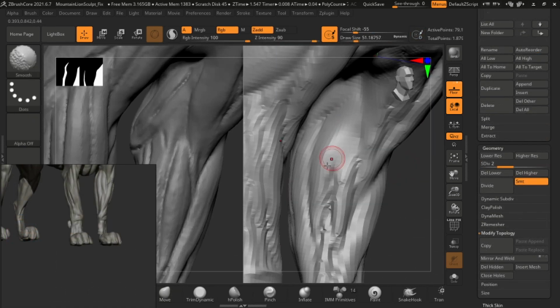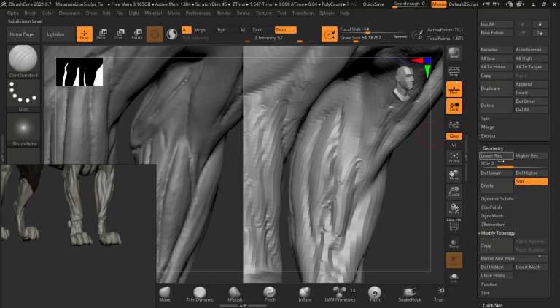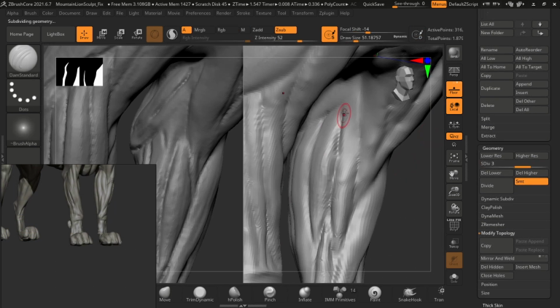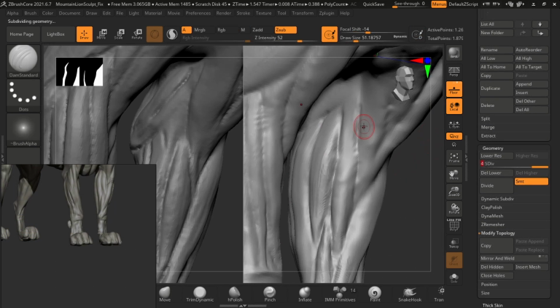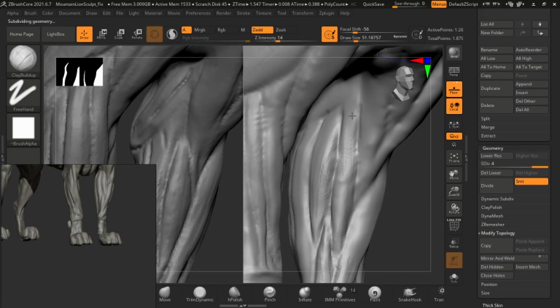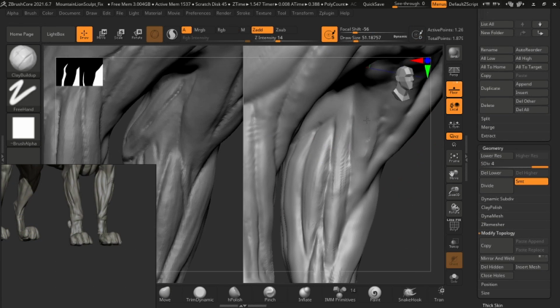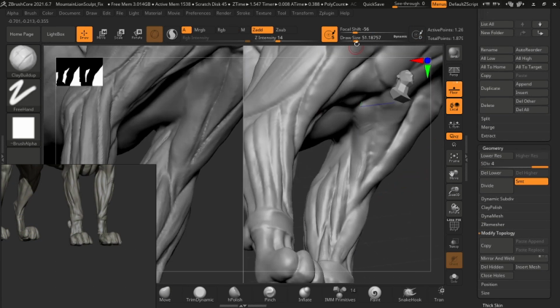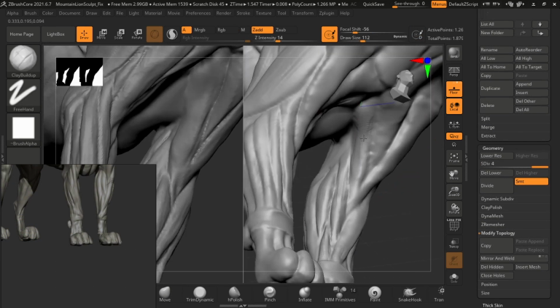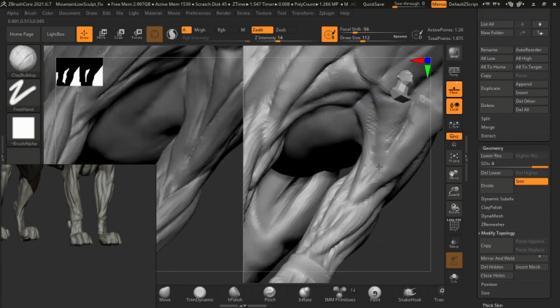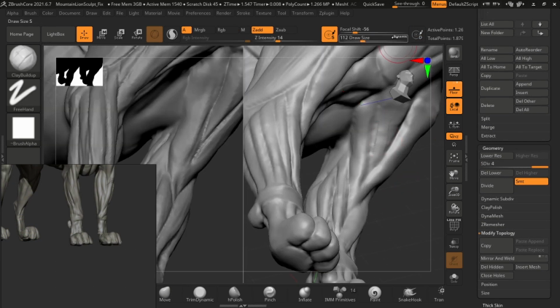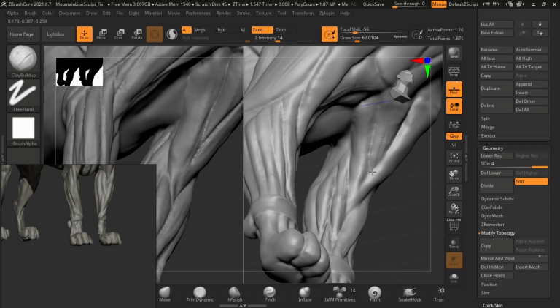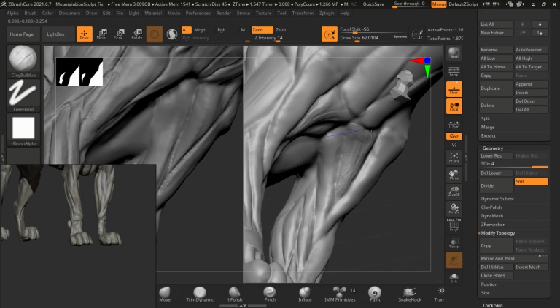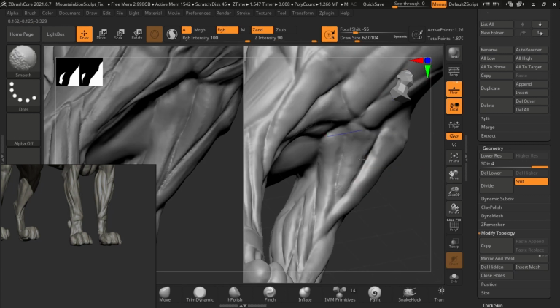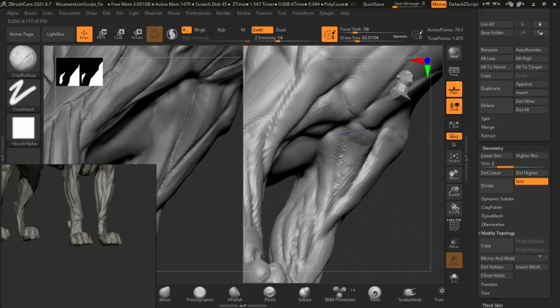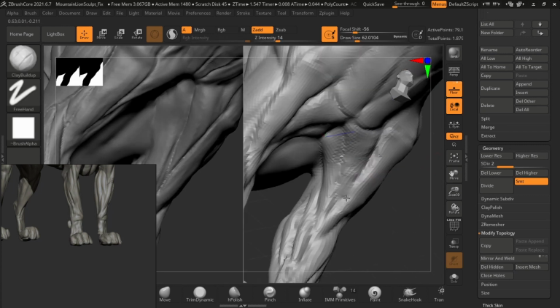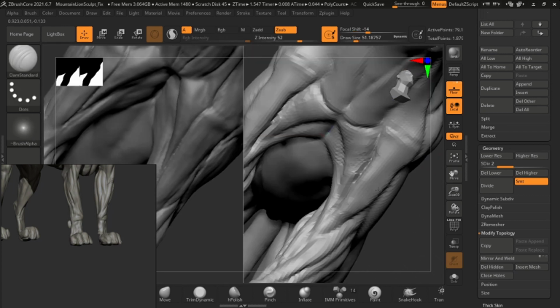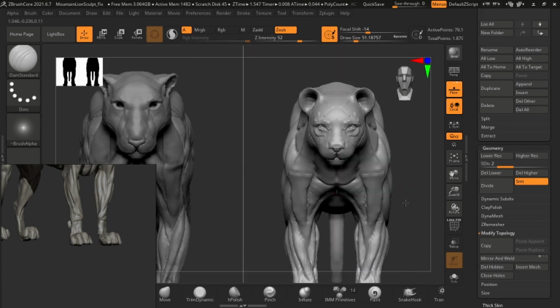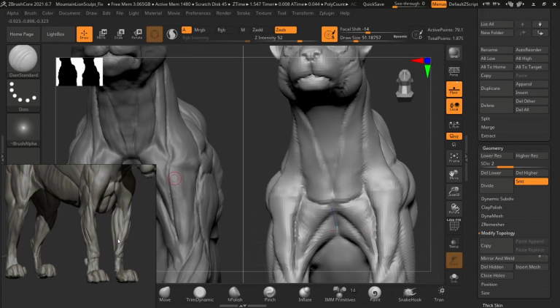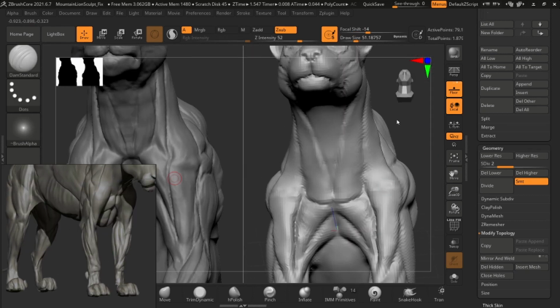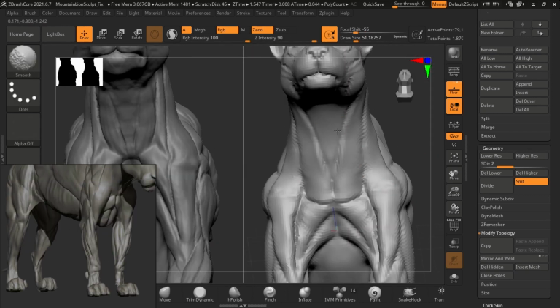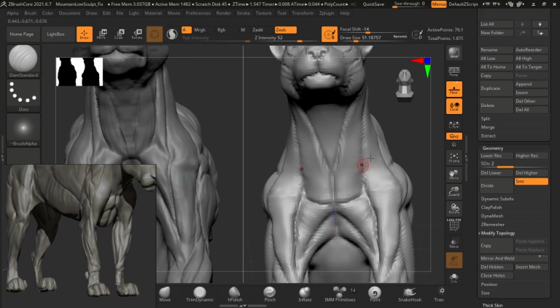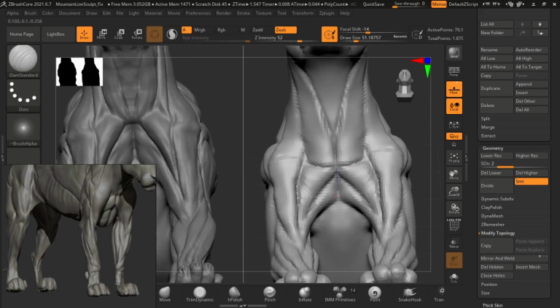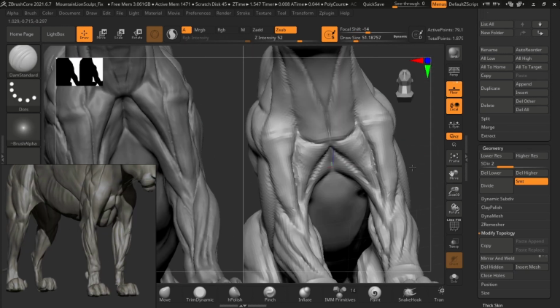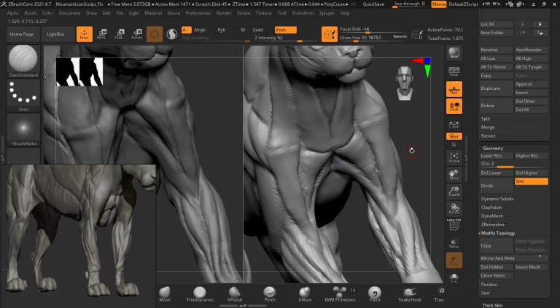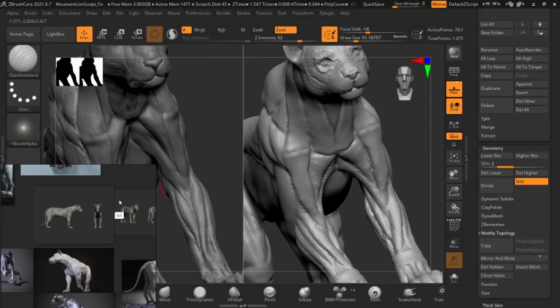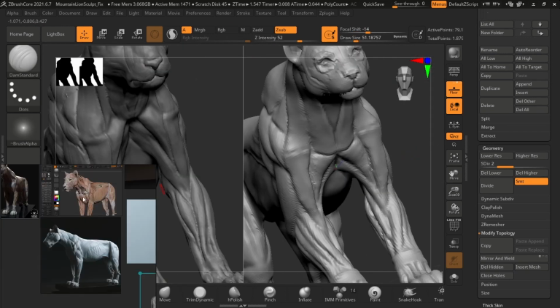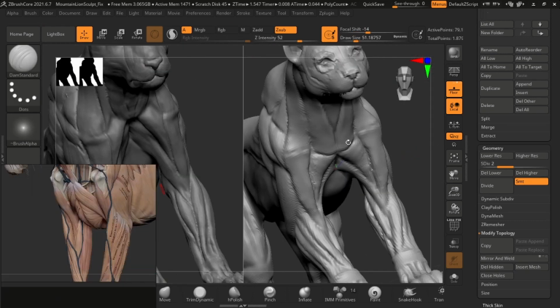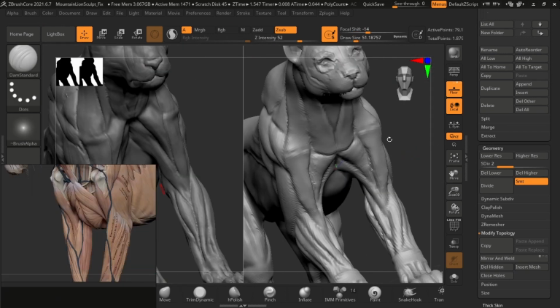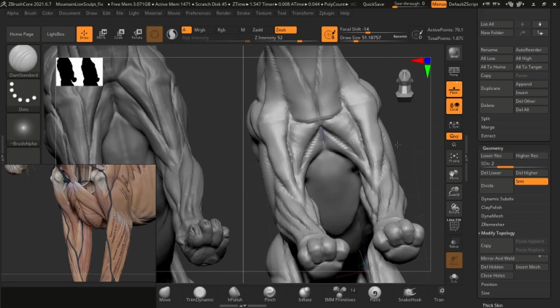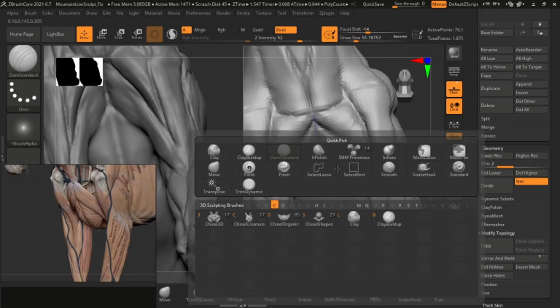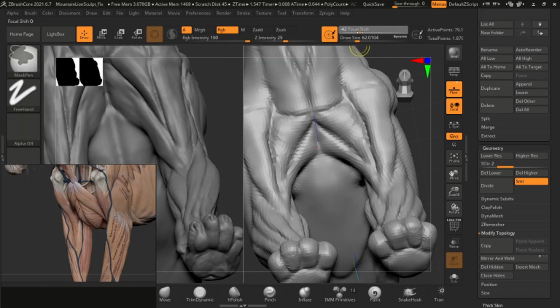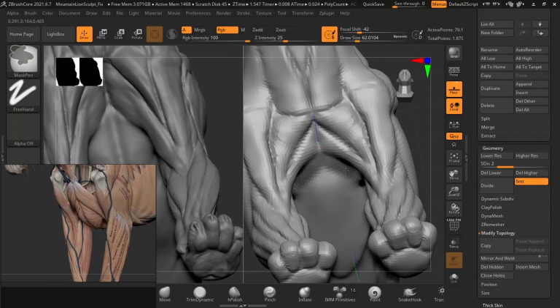So now let's just dive deep into the refining and see how it looks in the end.